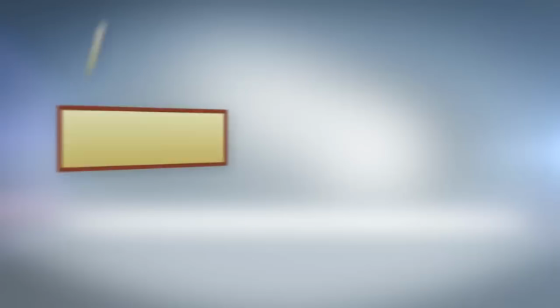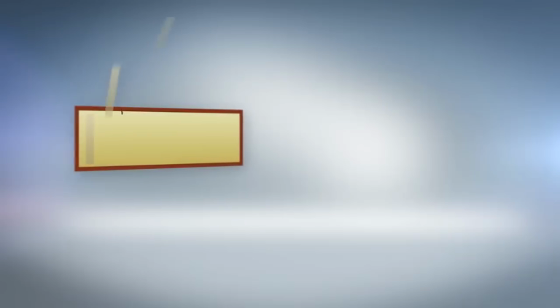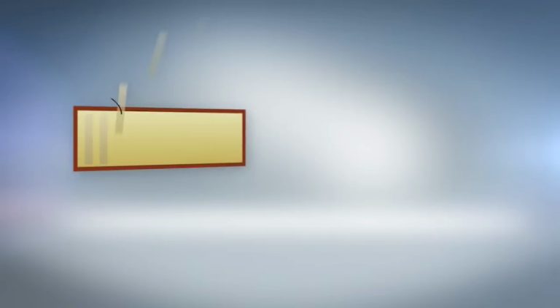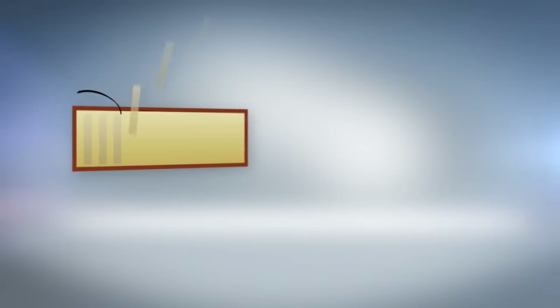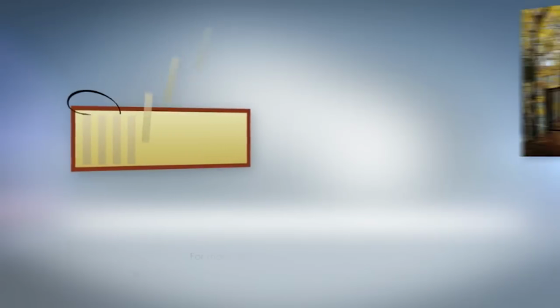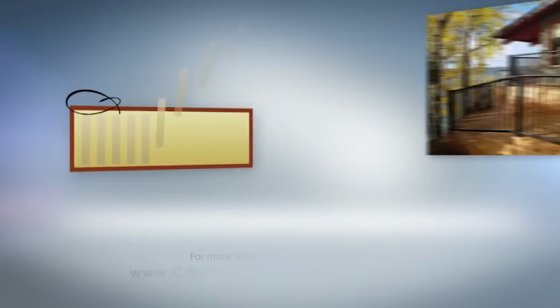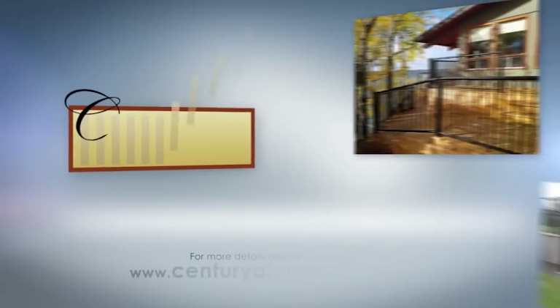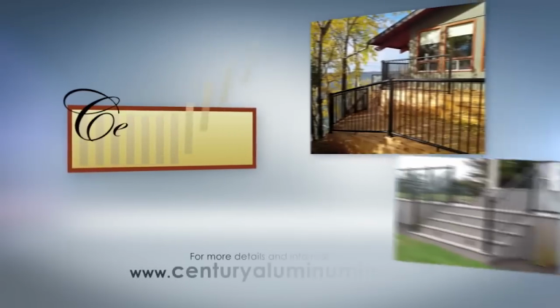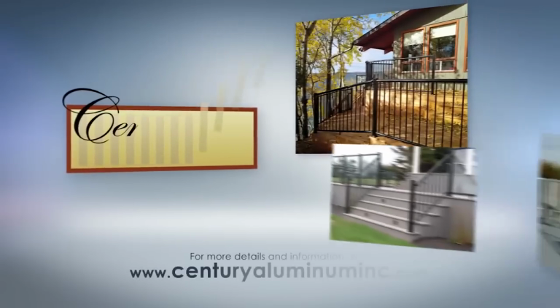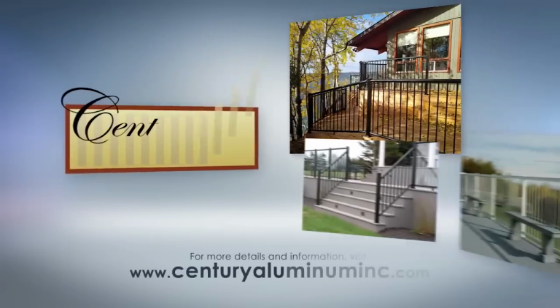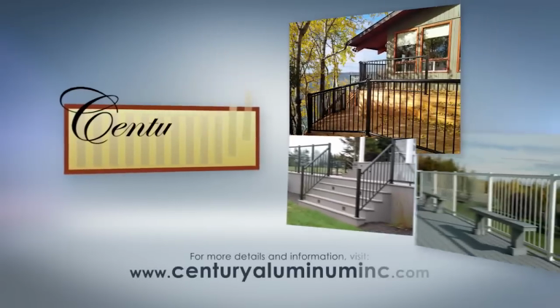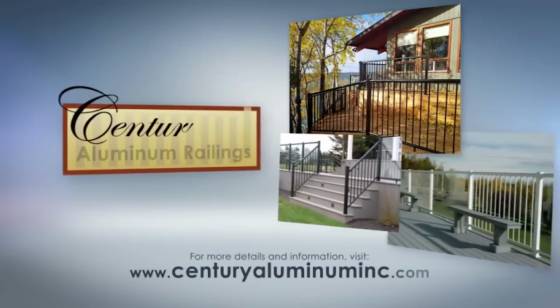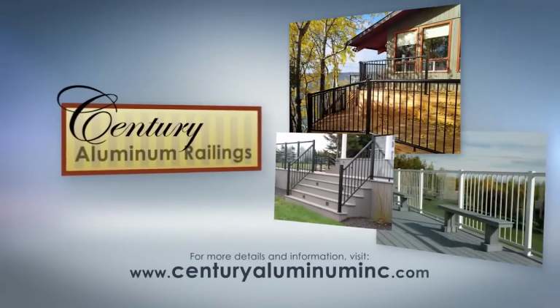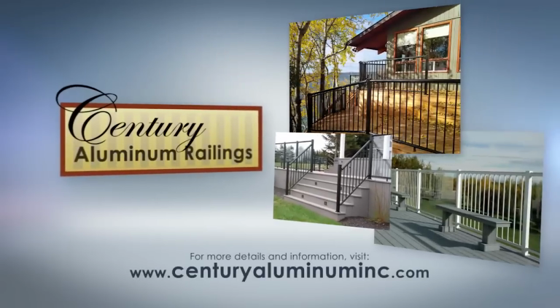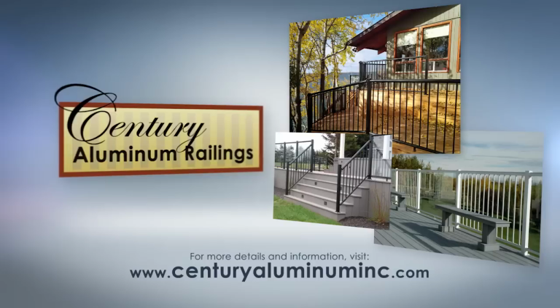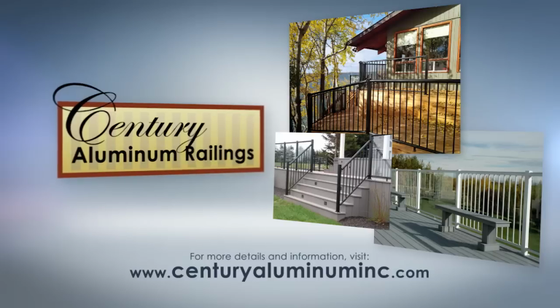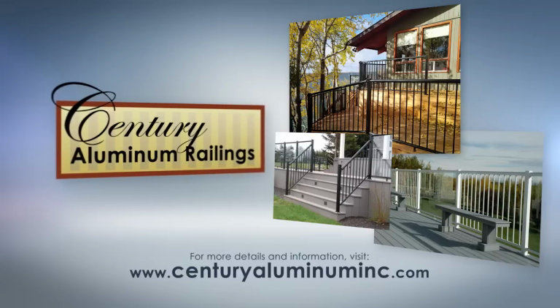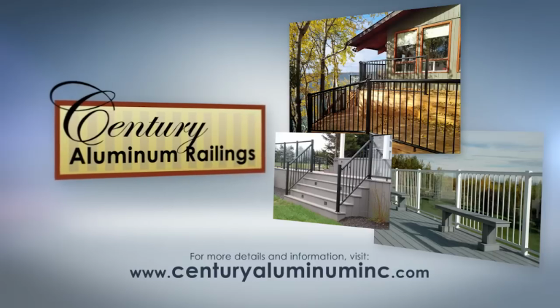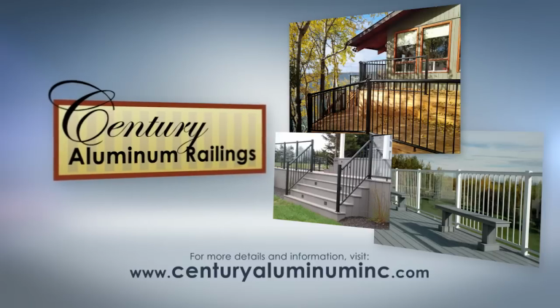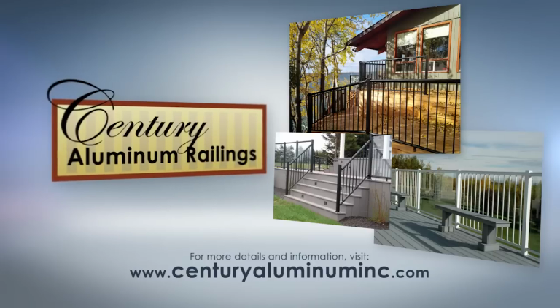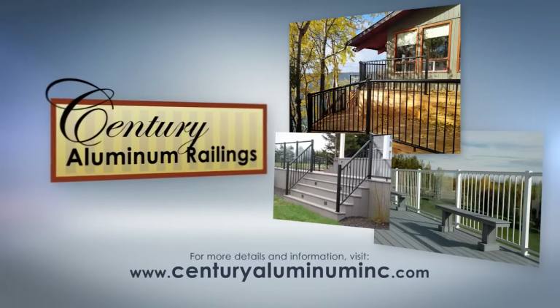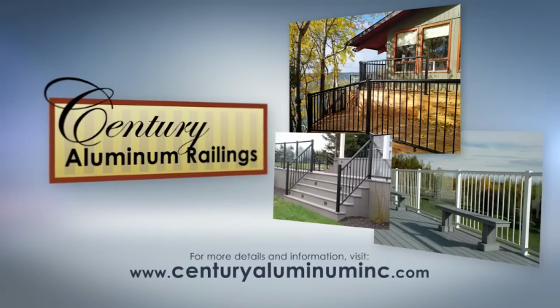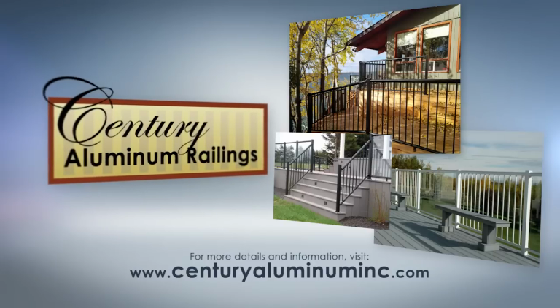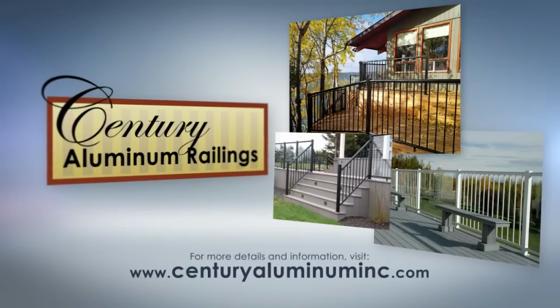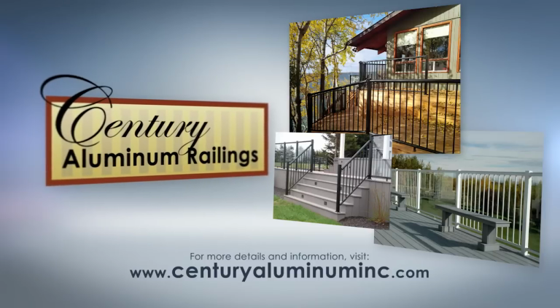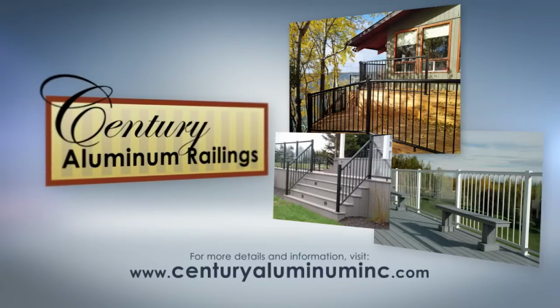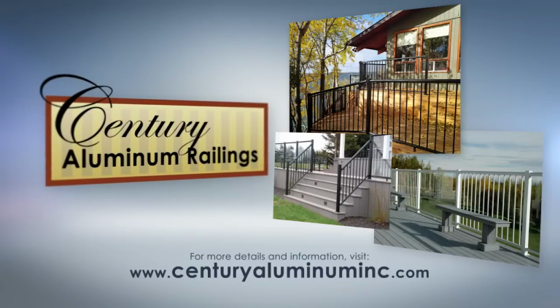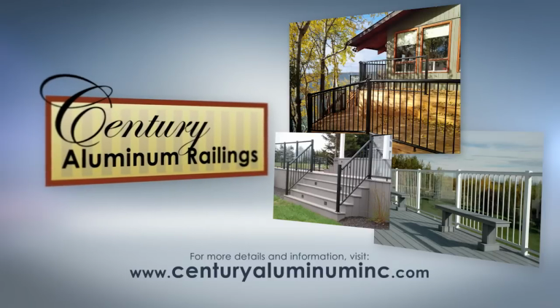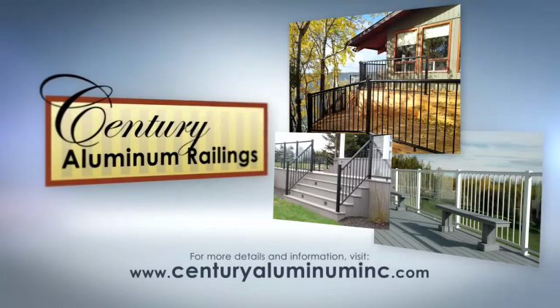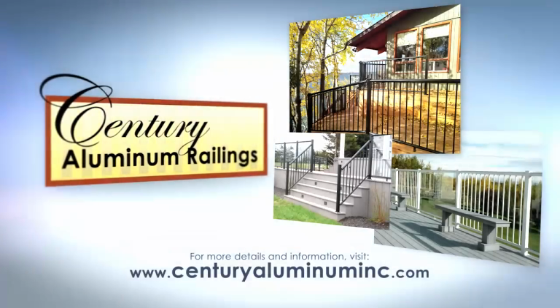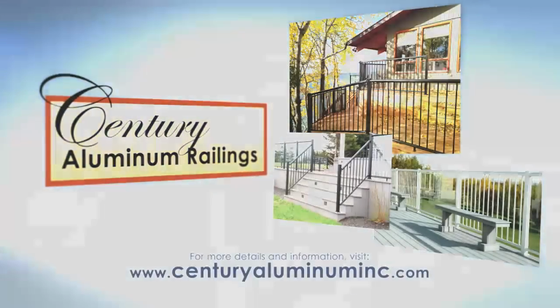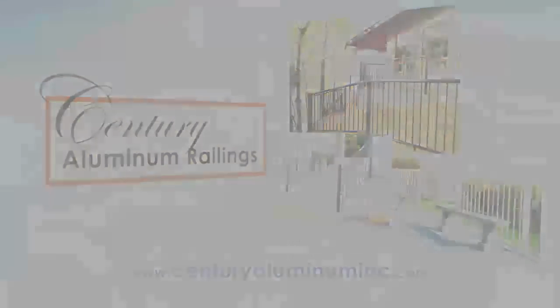For more information, visit our website at www.centuryaluminuminc.com.